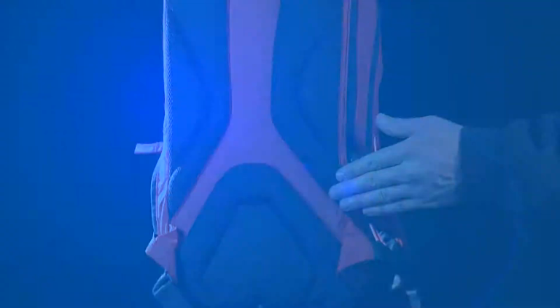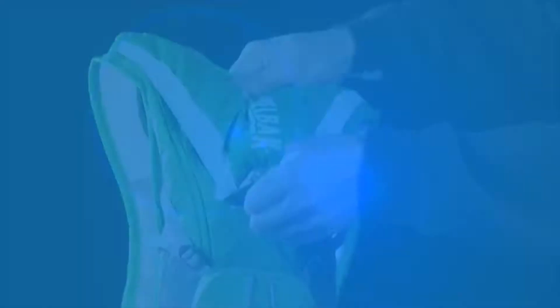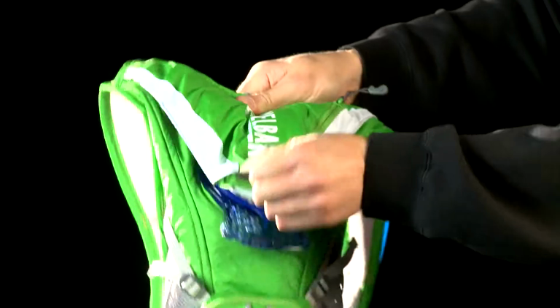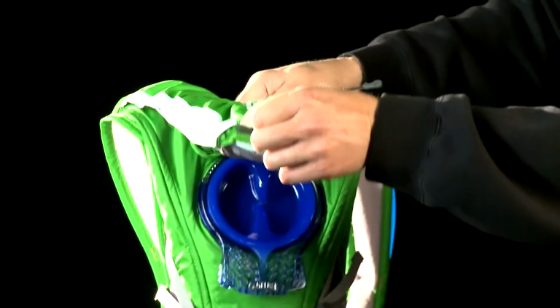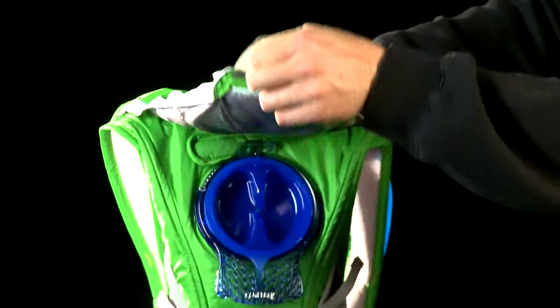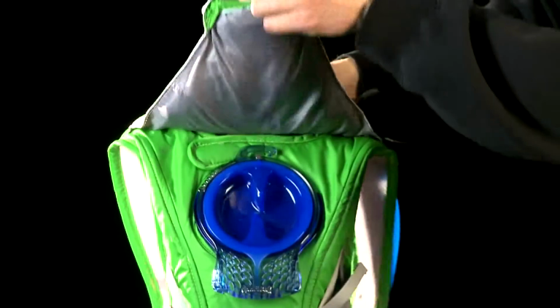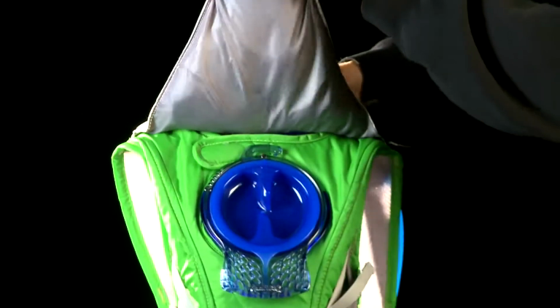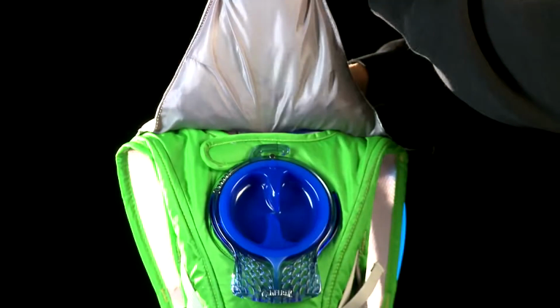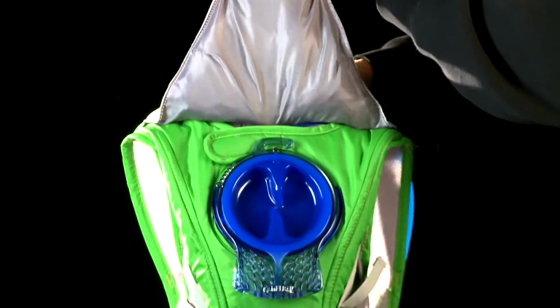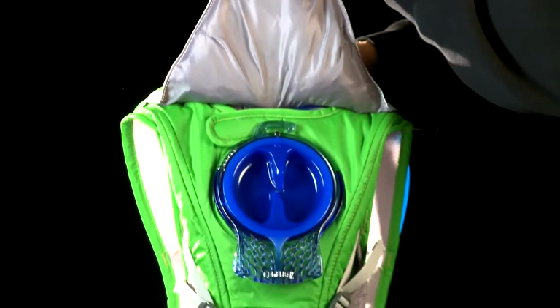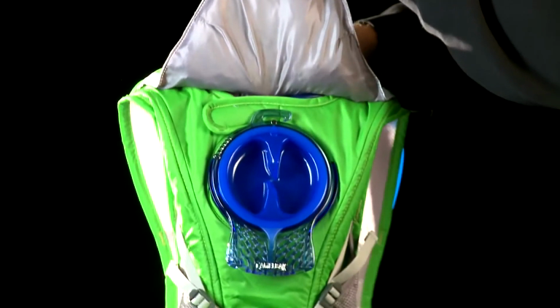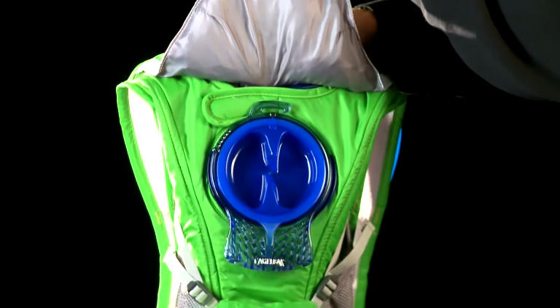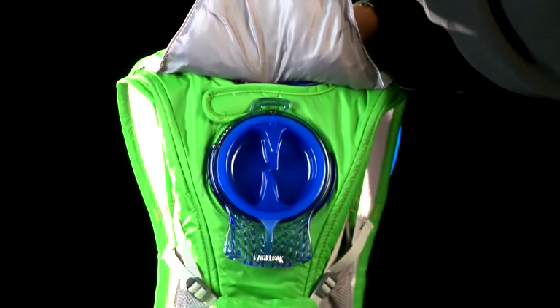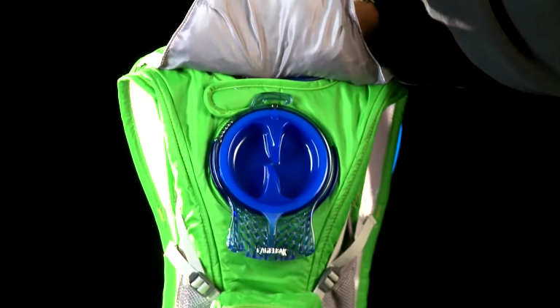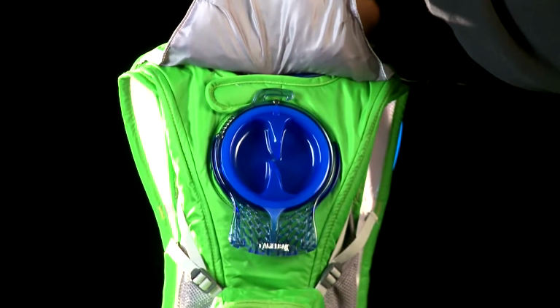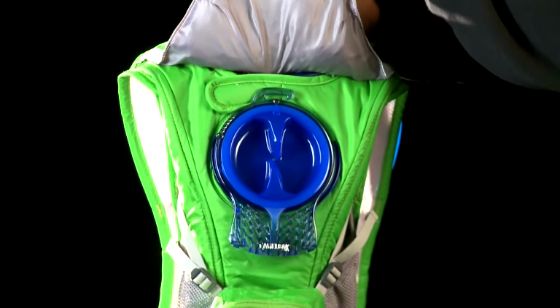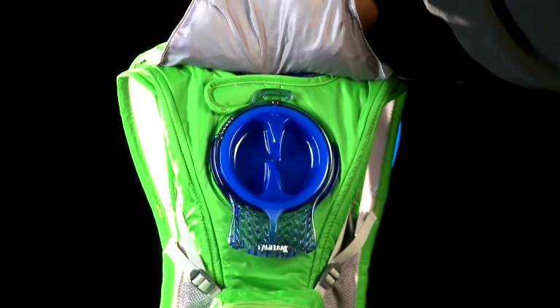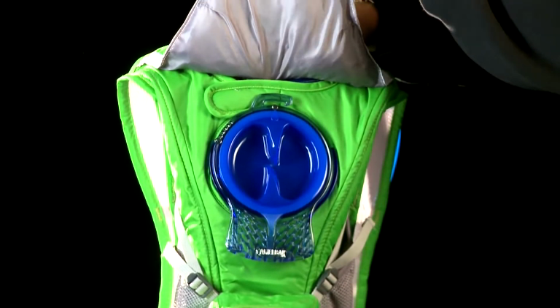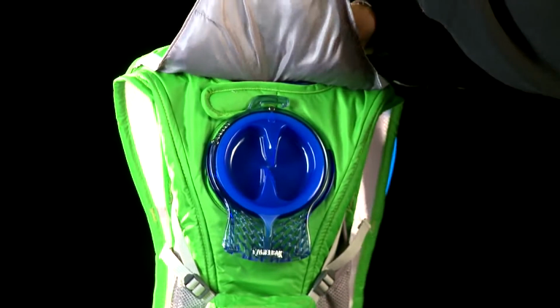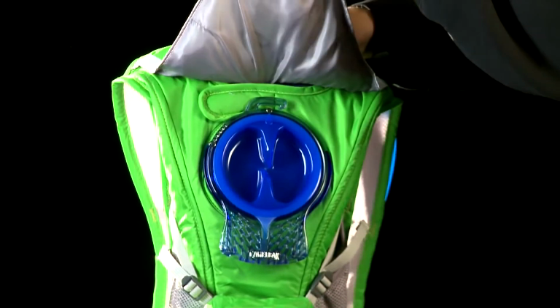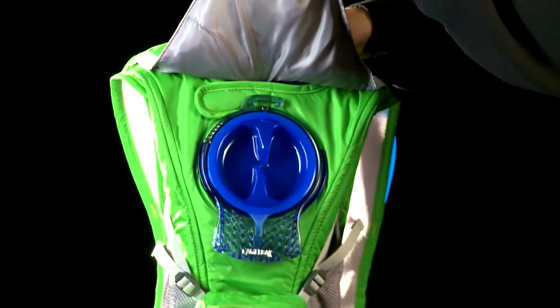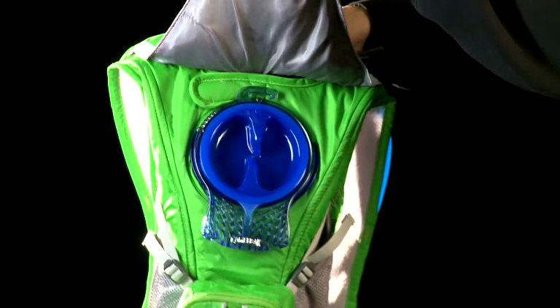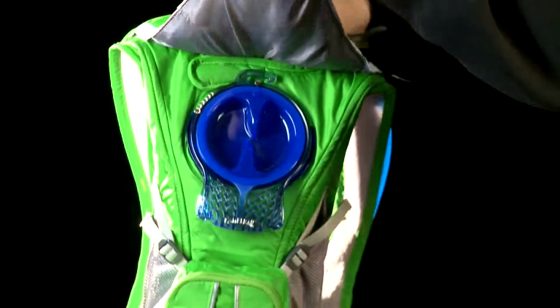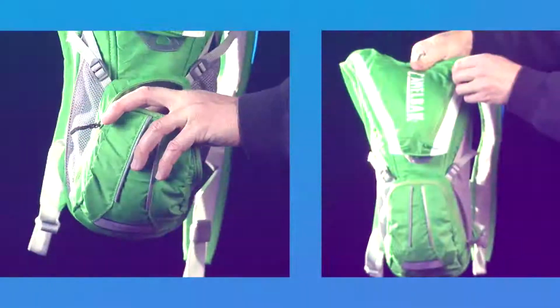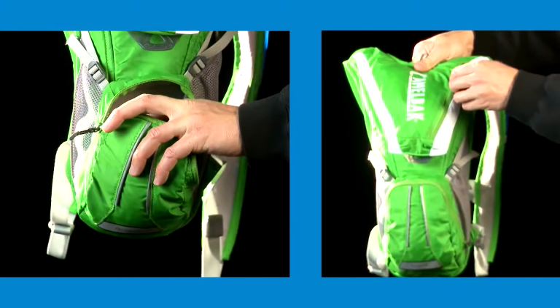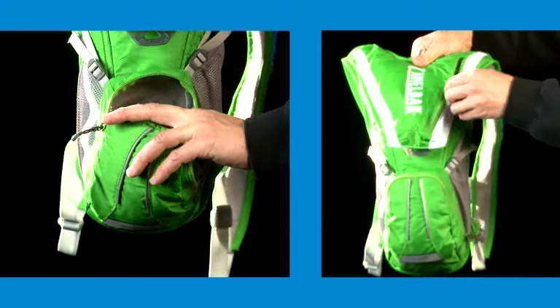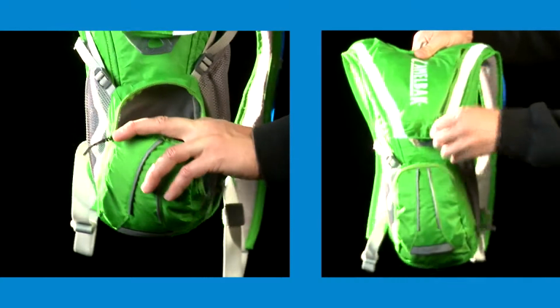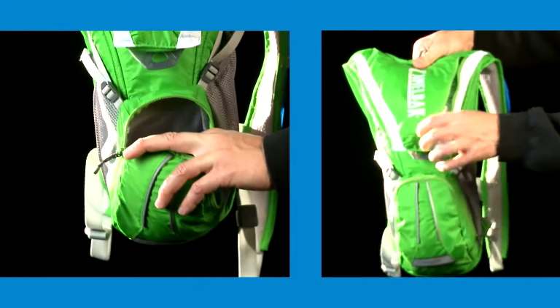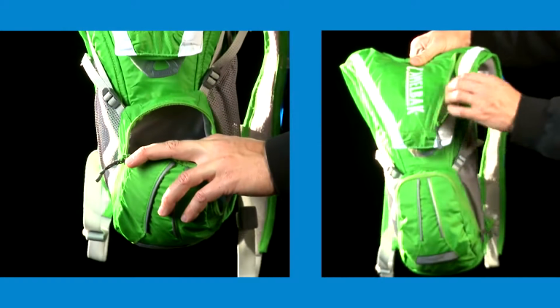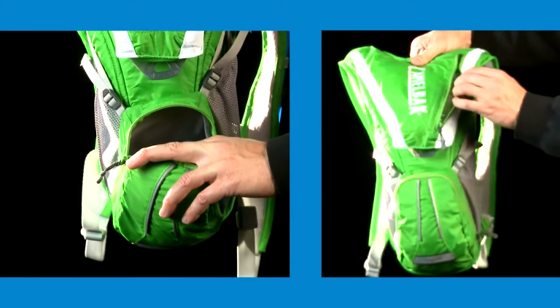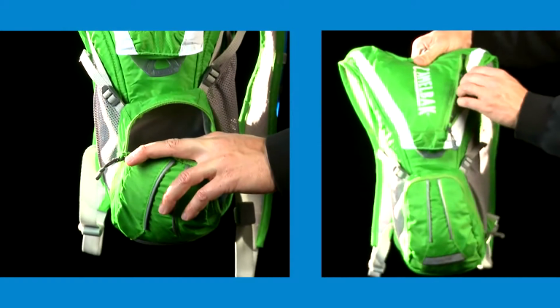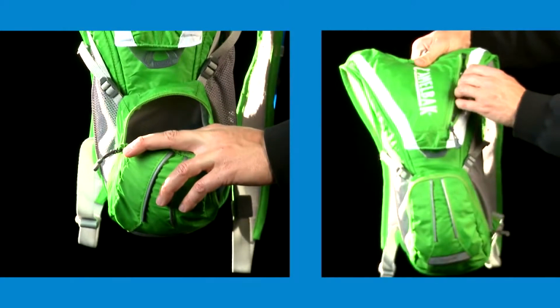The Rogue is equipped with an easy access external fill 2-liter antidote reservoir and has 3 liters of cargo space.